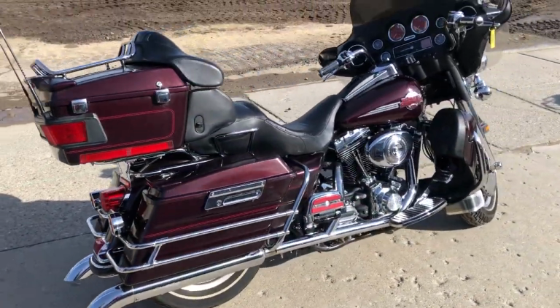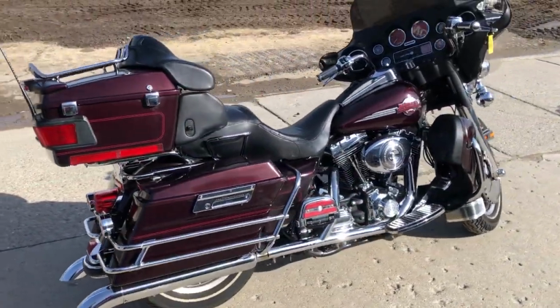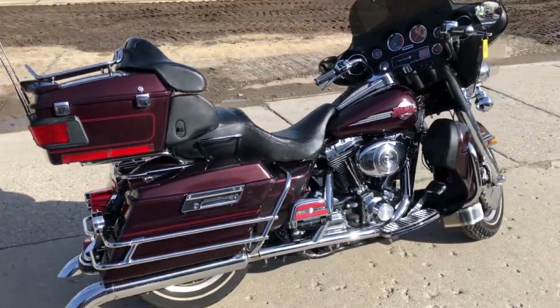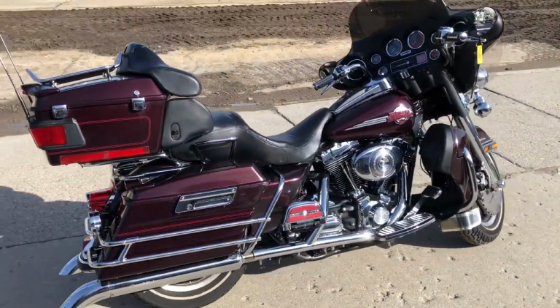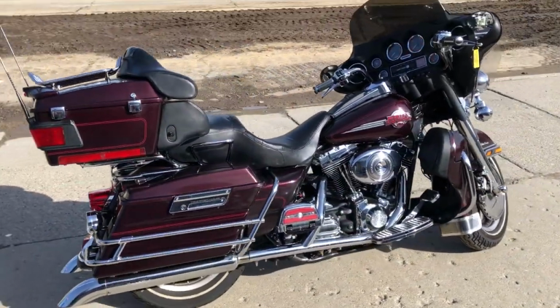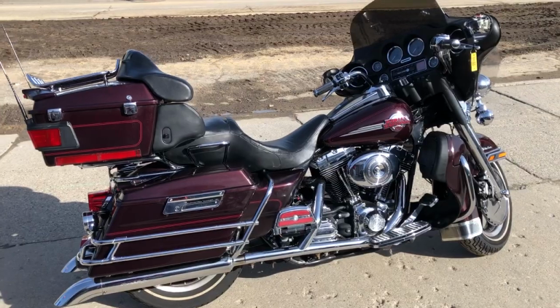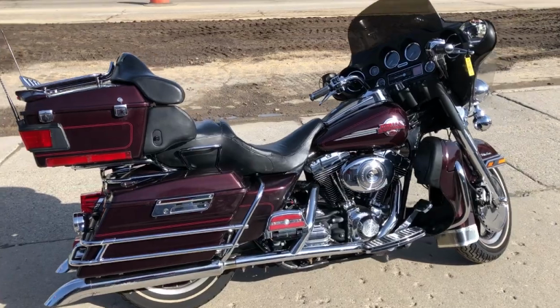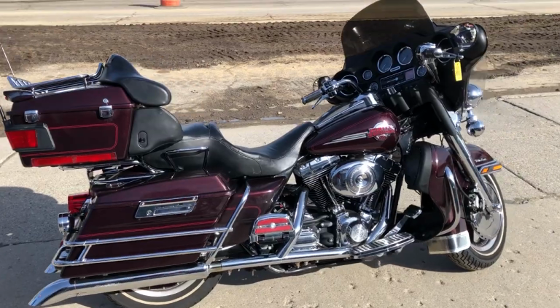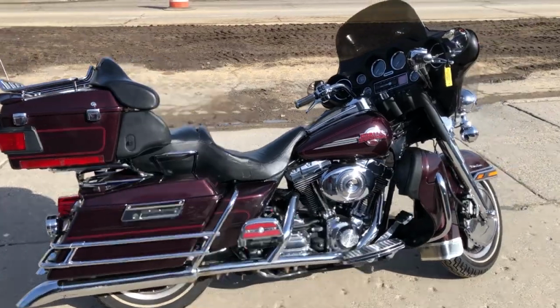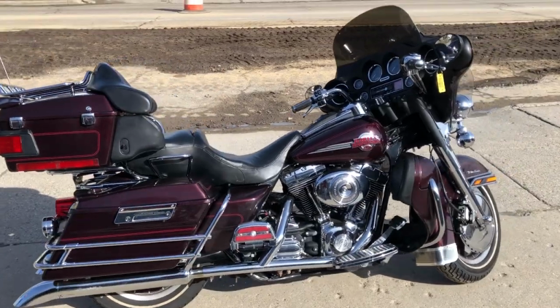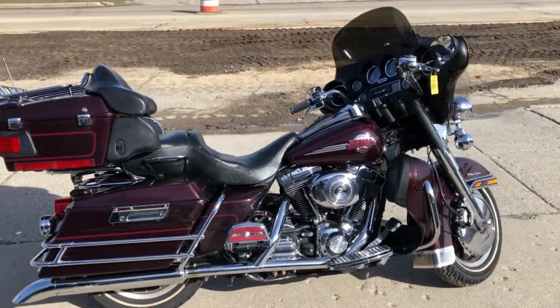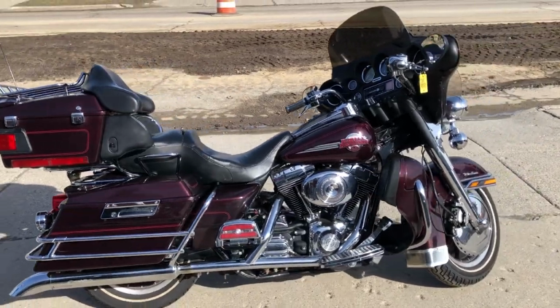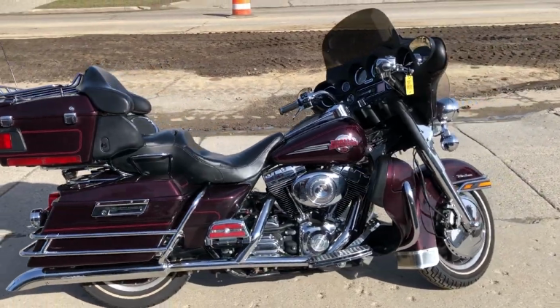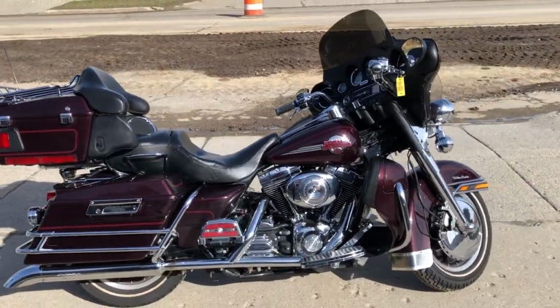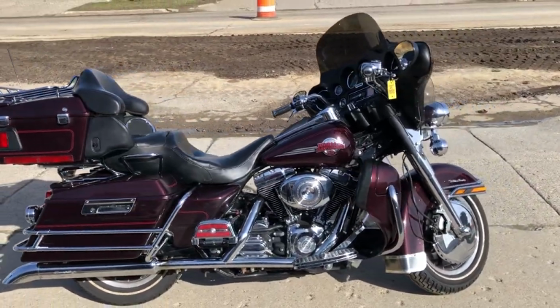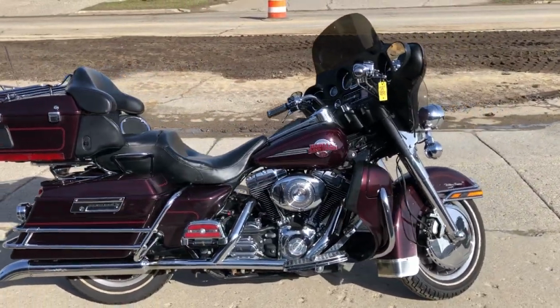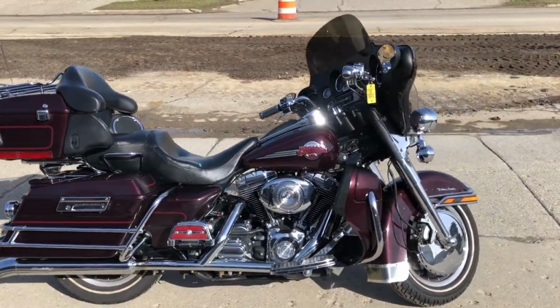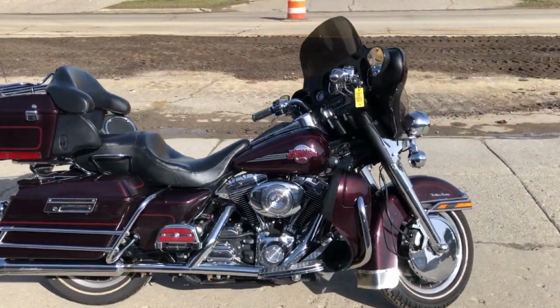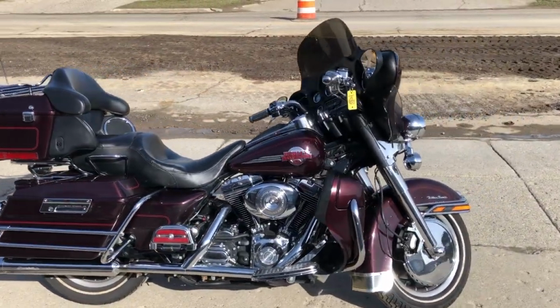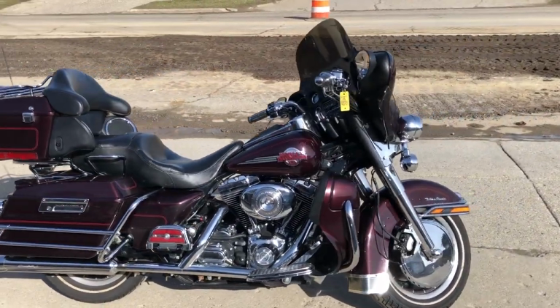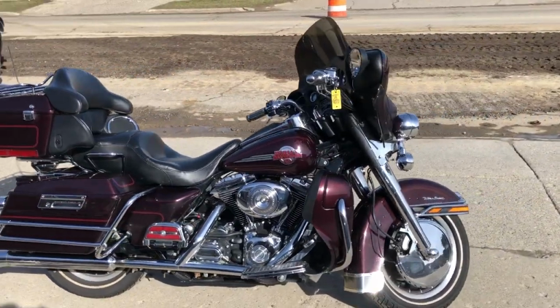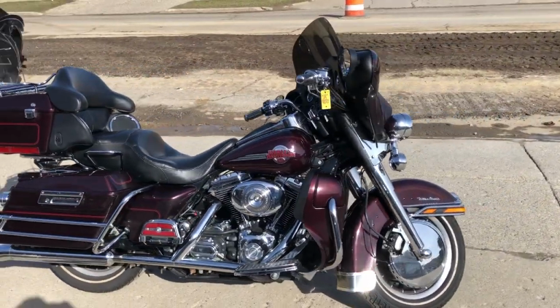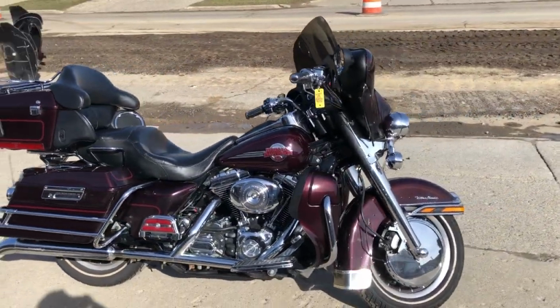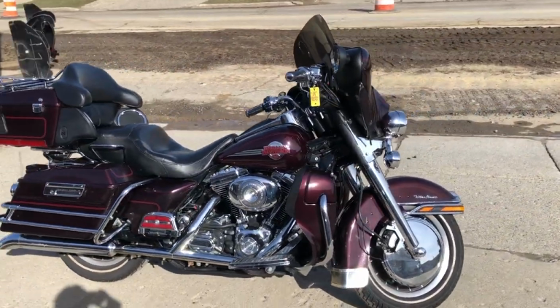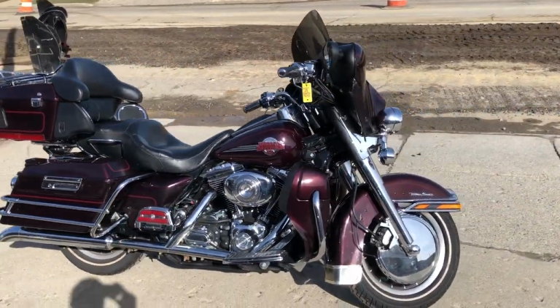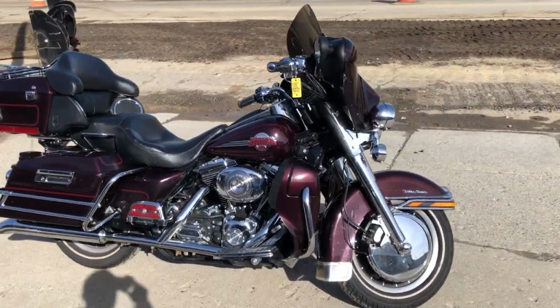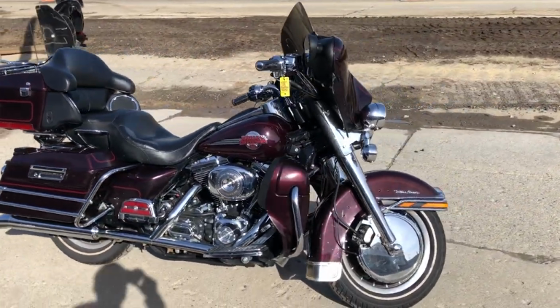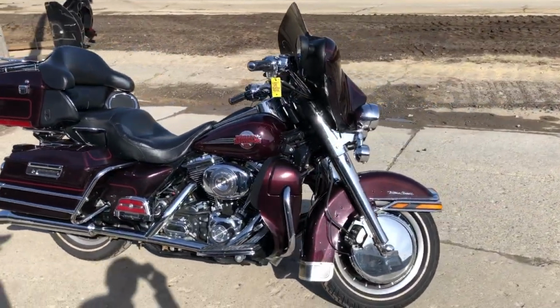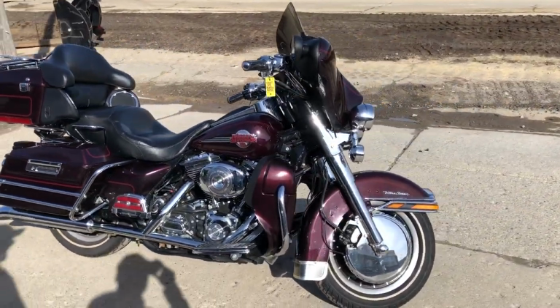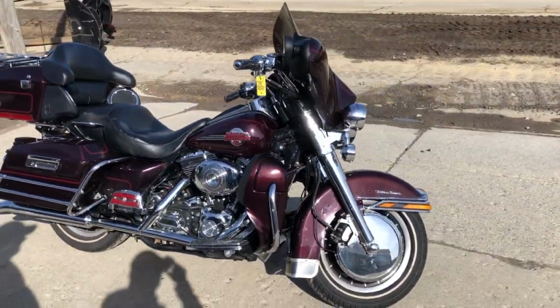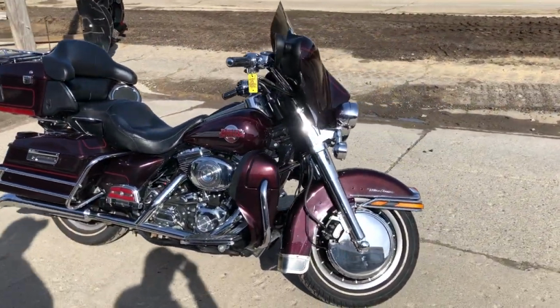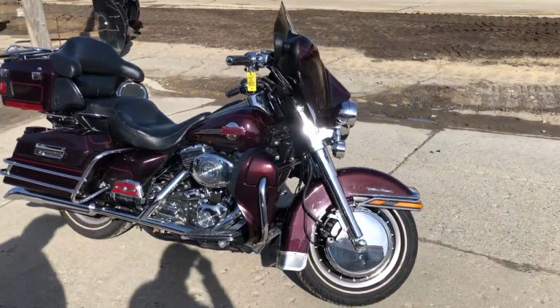This thing was just serviced at the dealership and ready to go. Don't miss it — 810-648-9500.